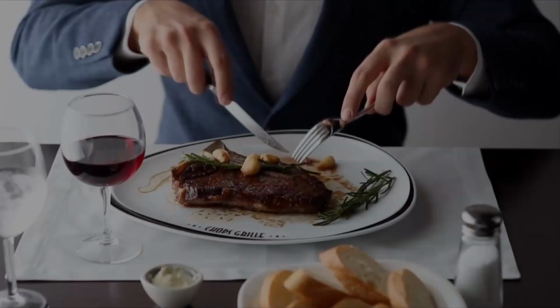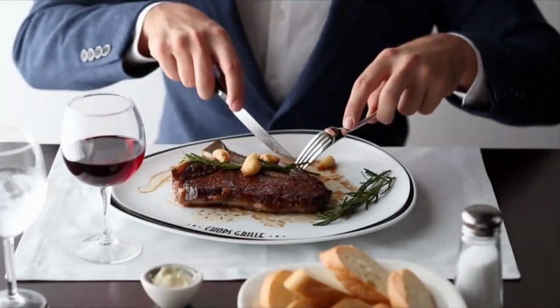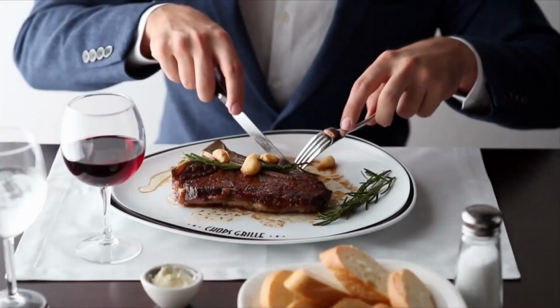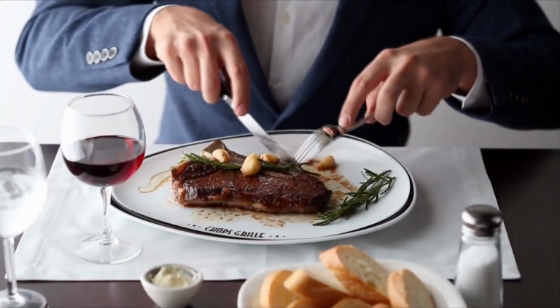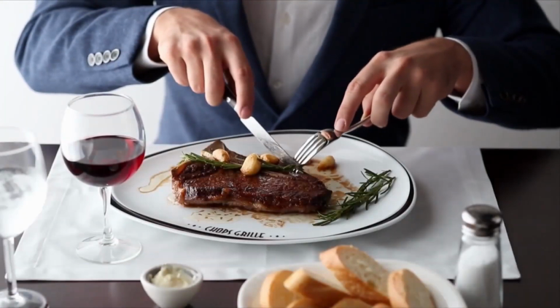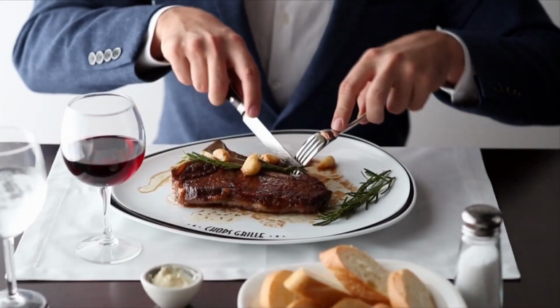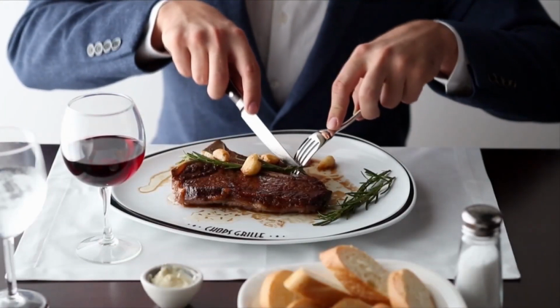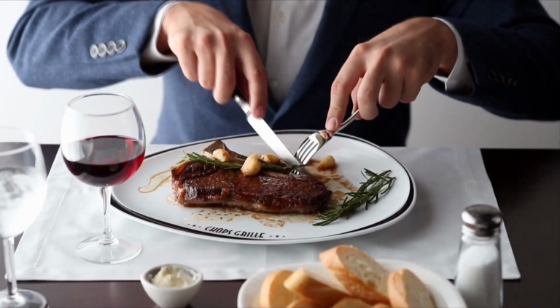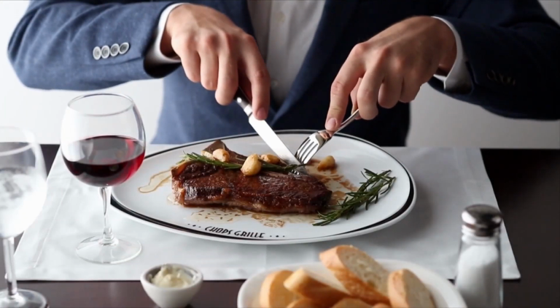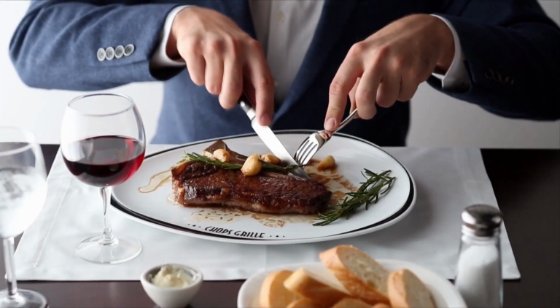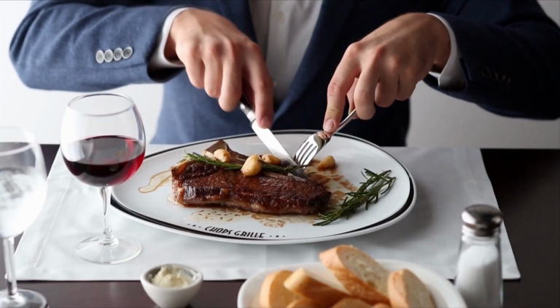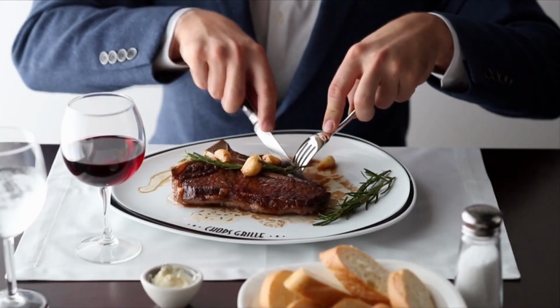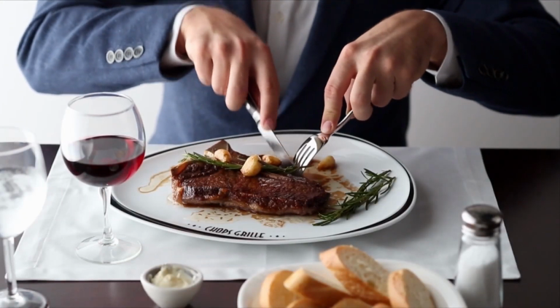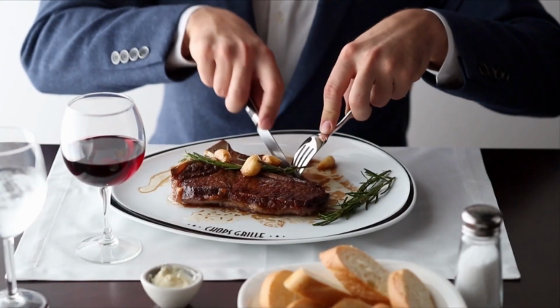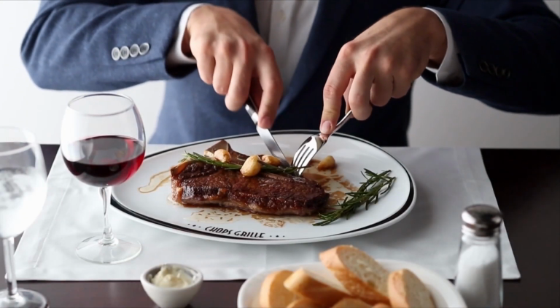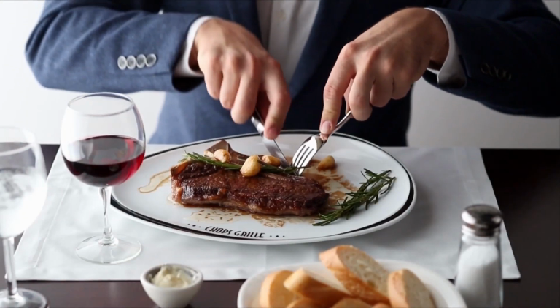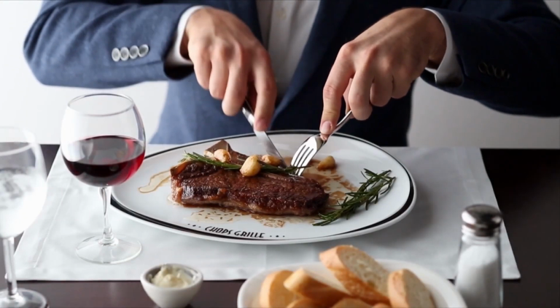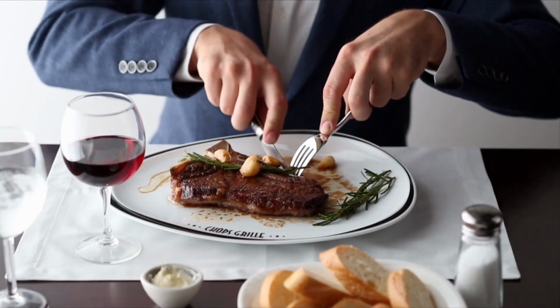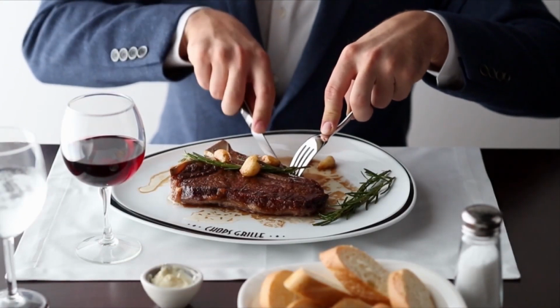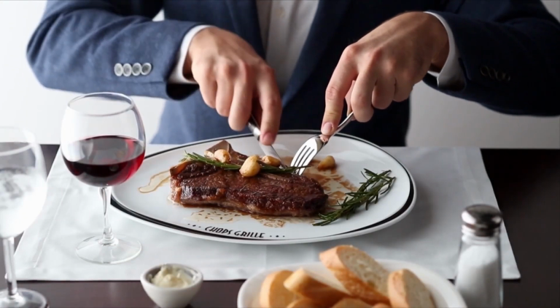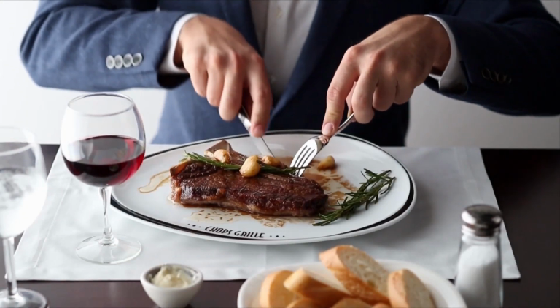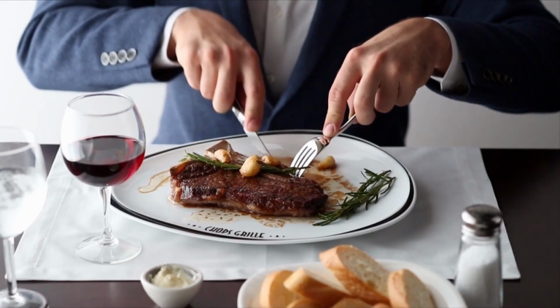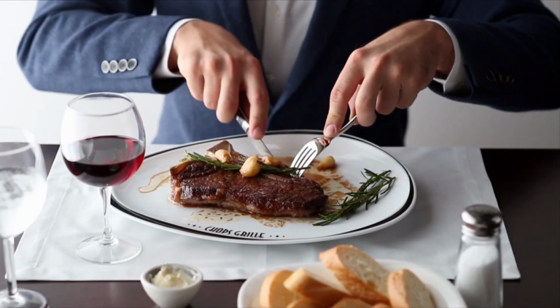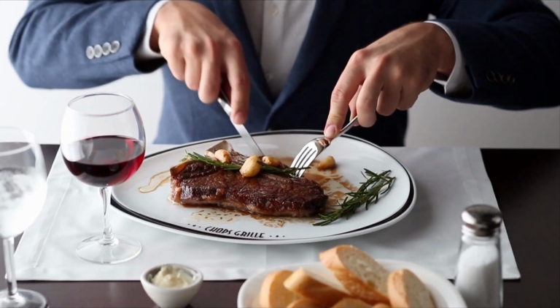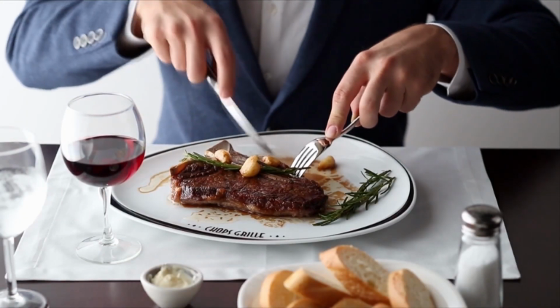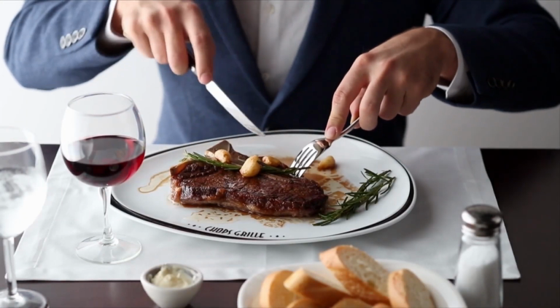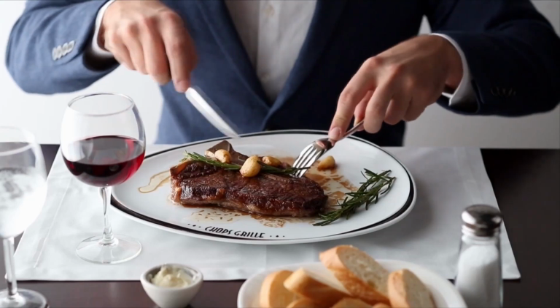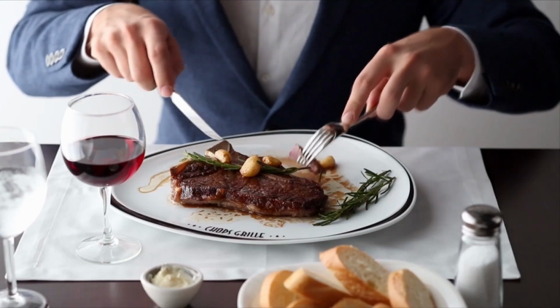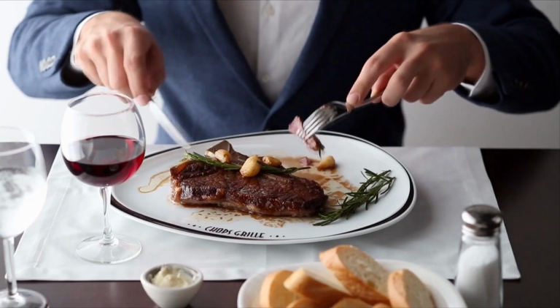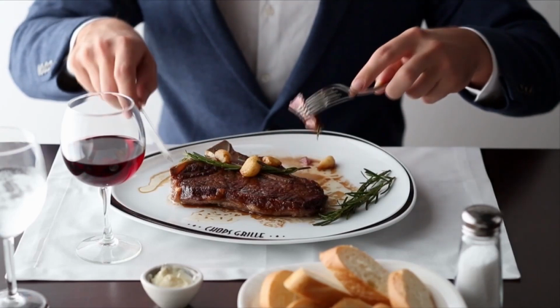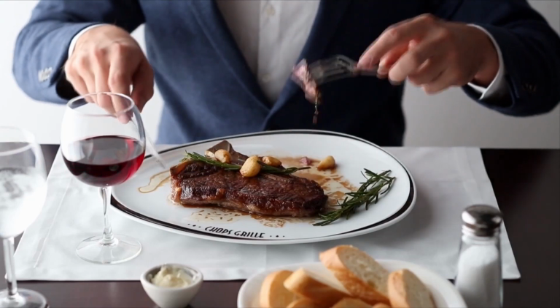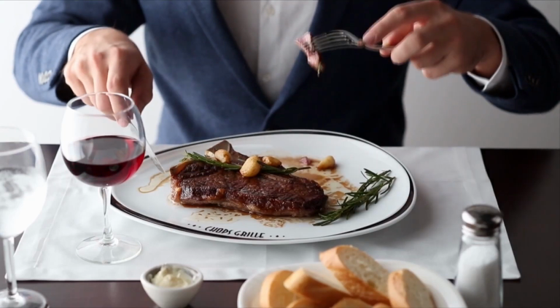On embarkation day there is also an exclusive welcome lunch in the main dining room featuring a limited Chops Grill menu.